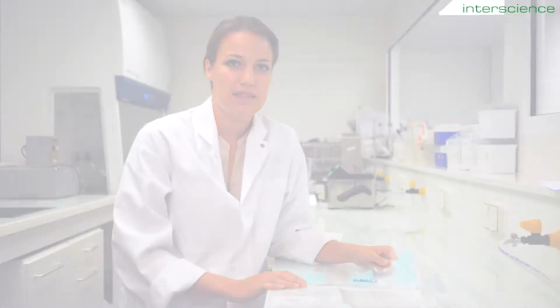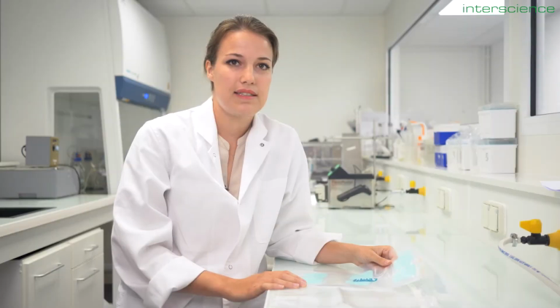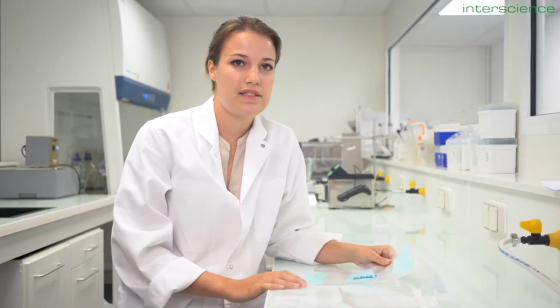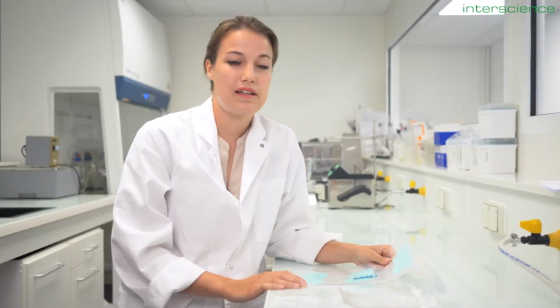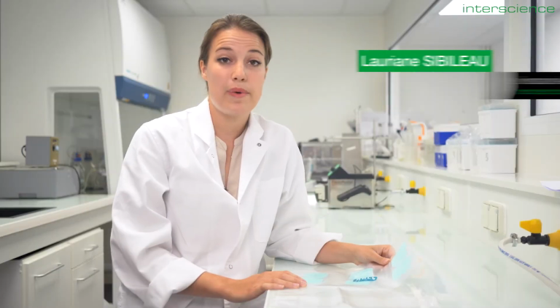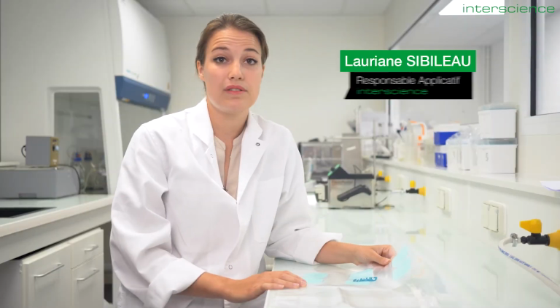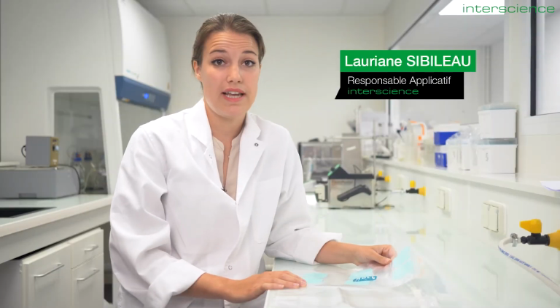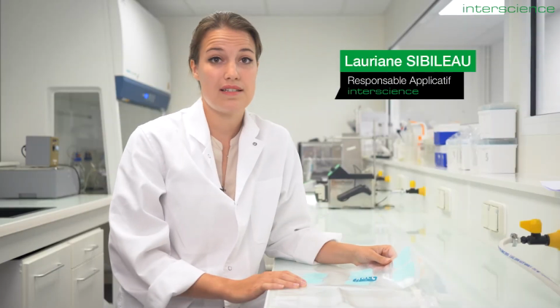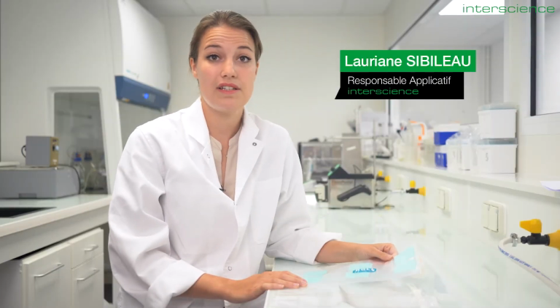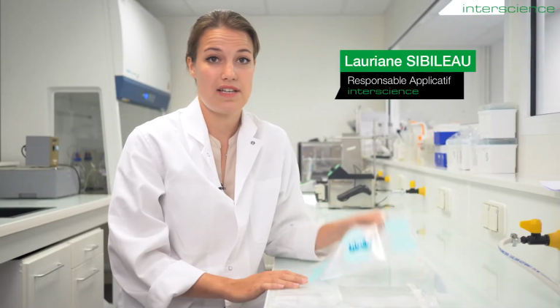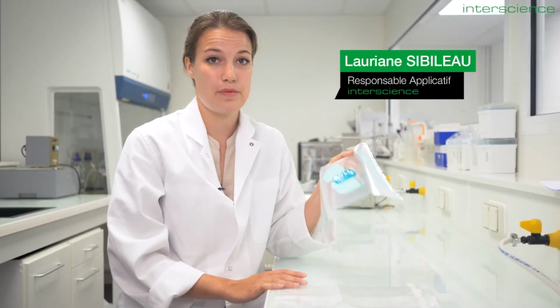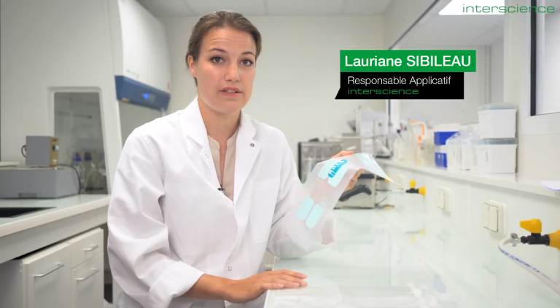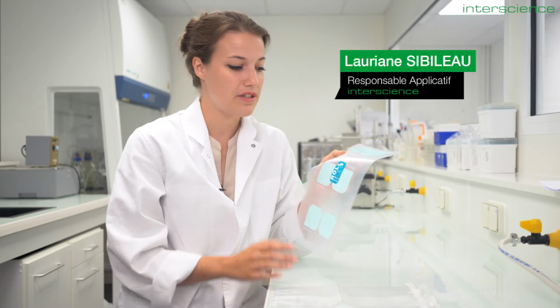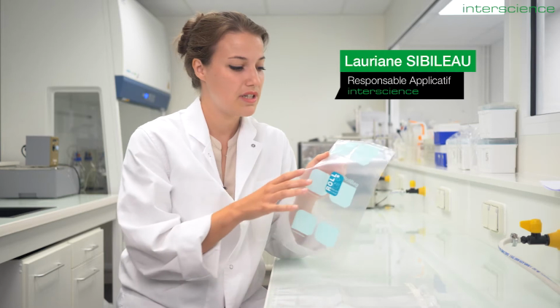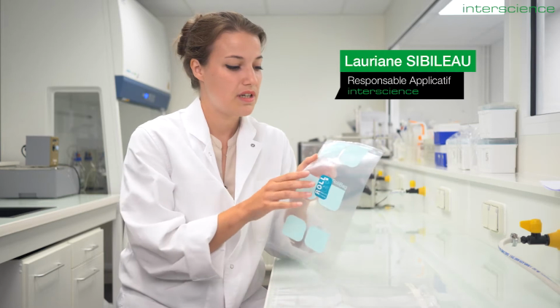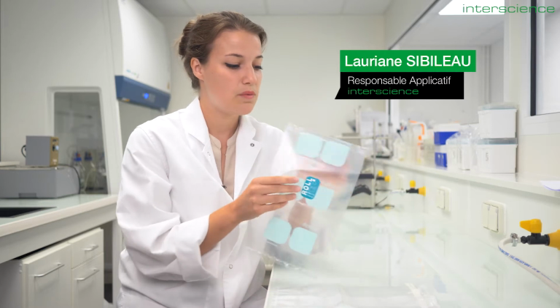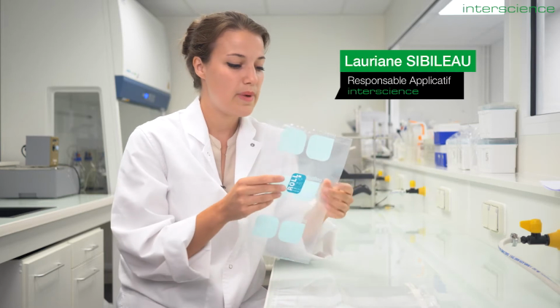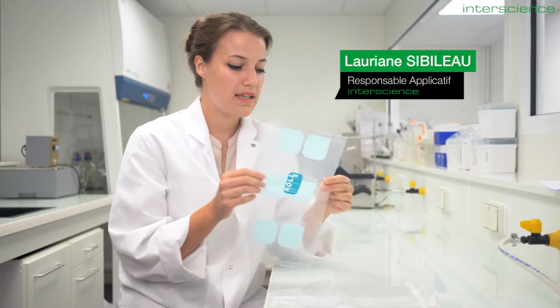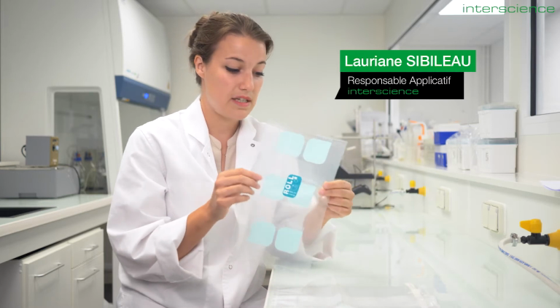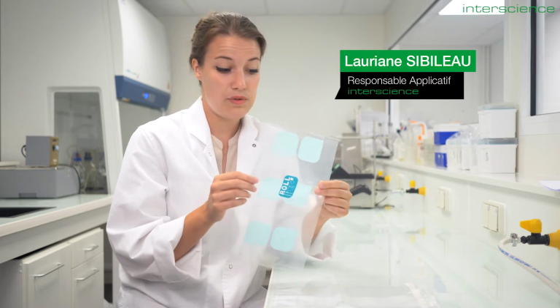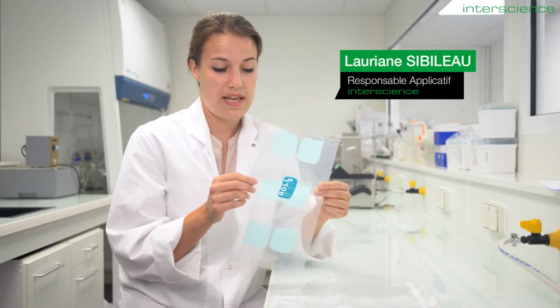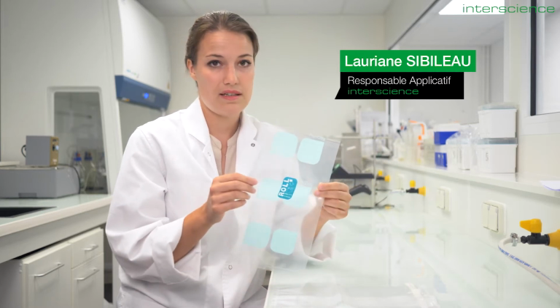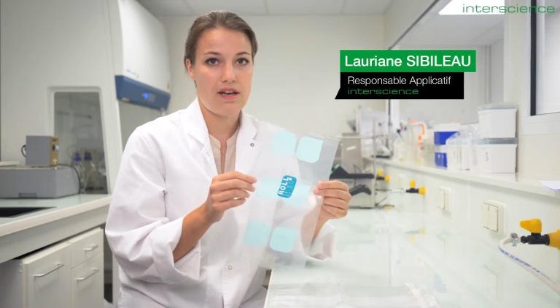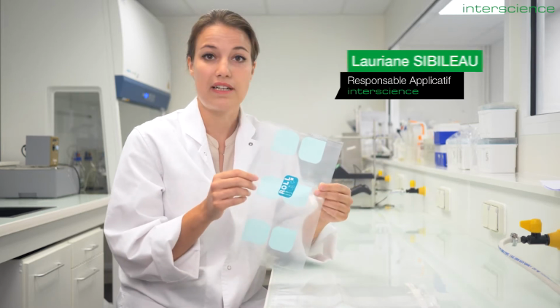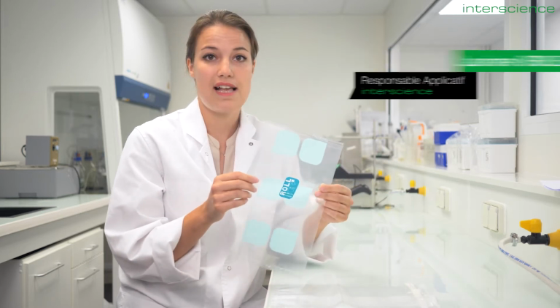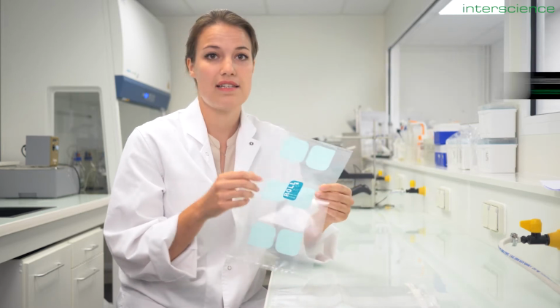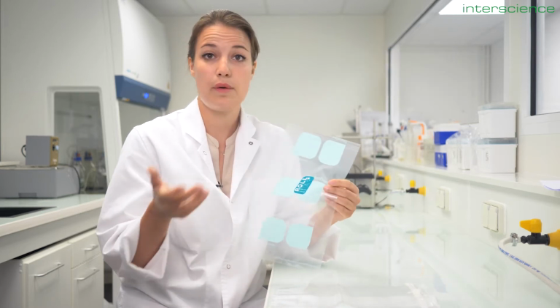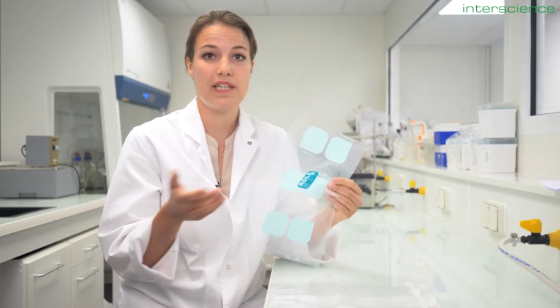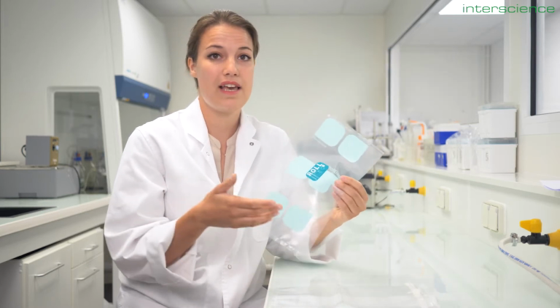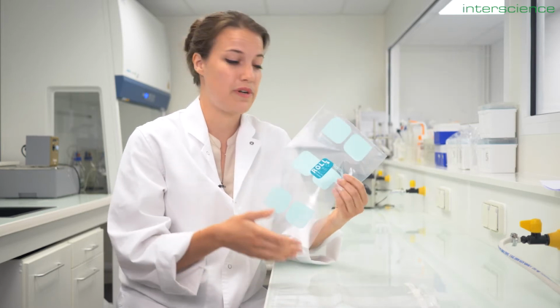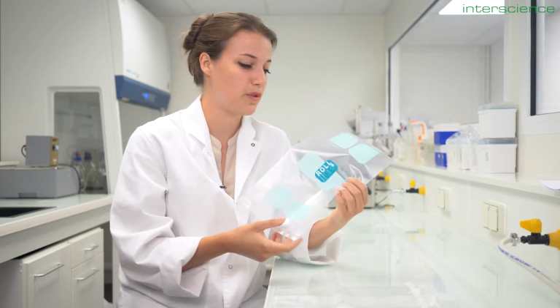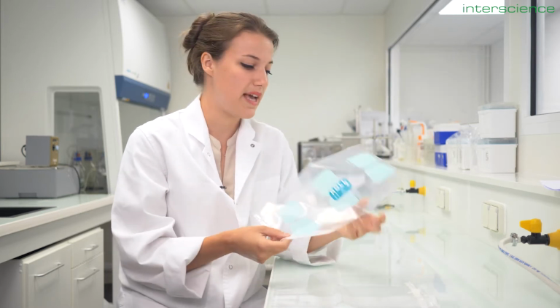Let's talk about the latest into science bag range. Roll bag is a new take on our classic sampling and transport bag.